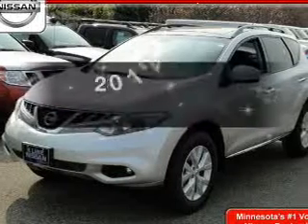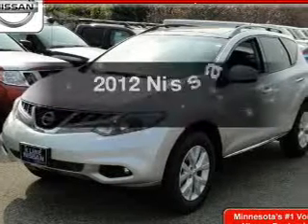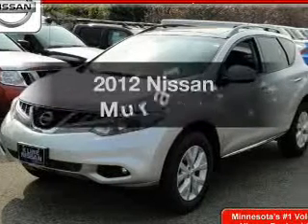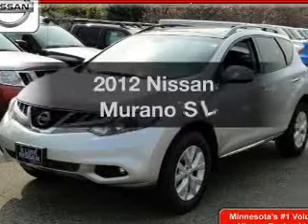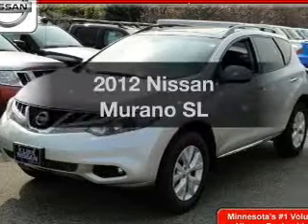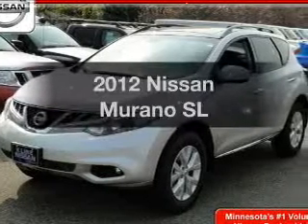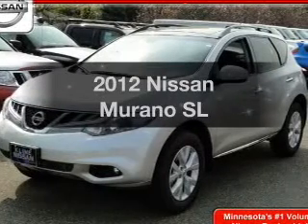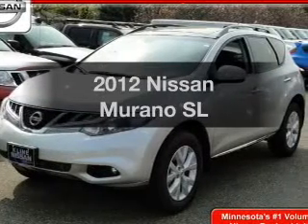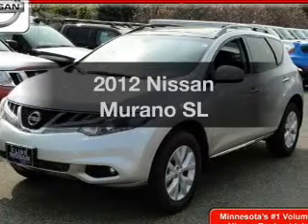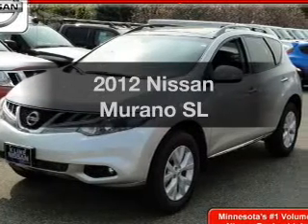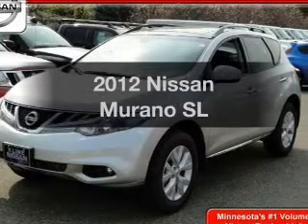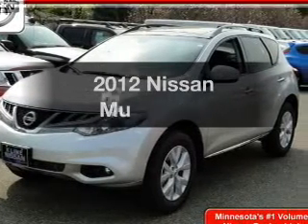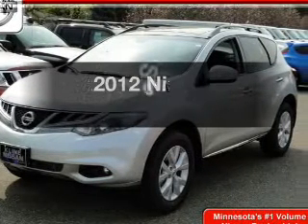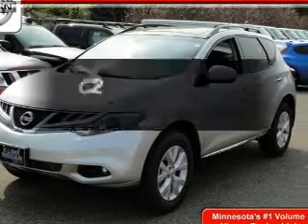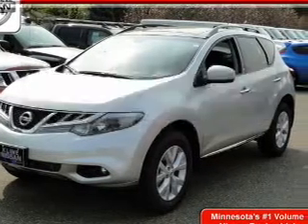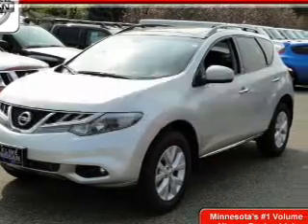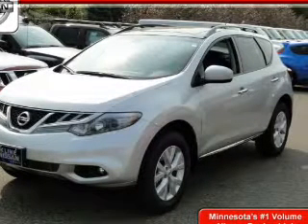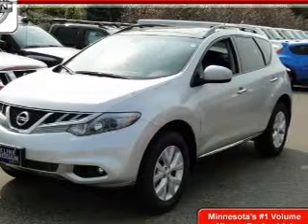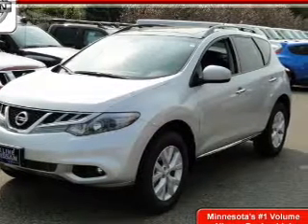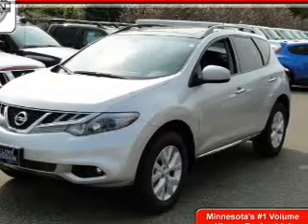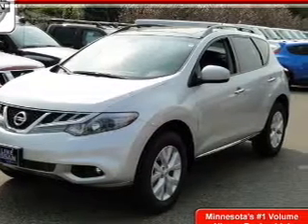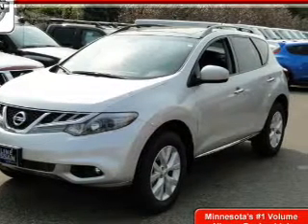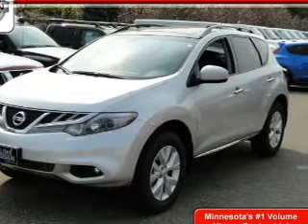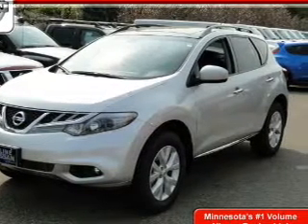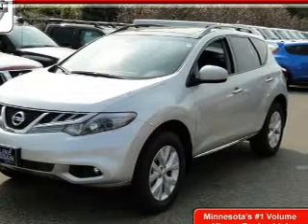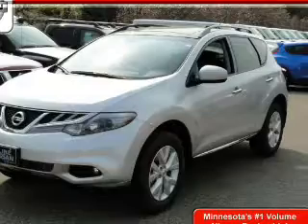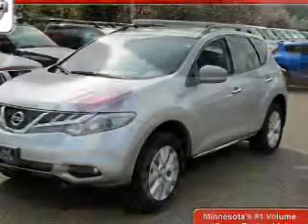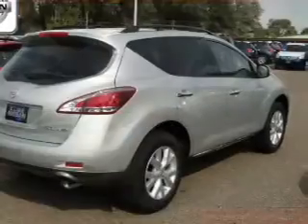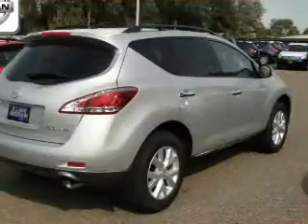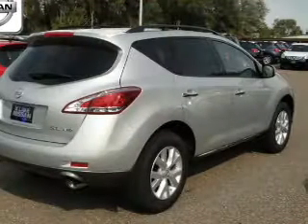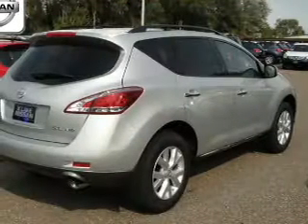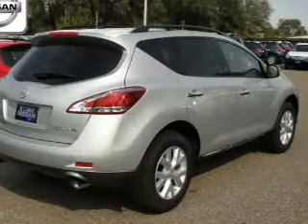Introducing the 2012 Nissan Murano. If you're looking for an automobile with great attributes, look no further.